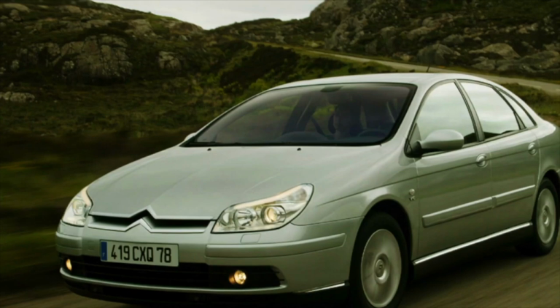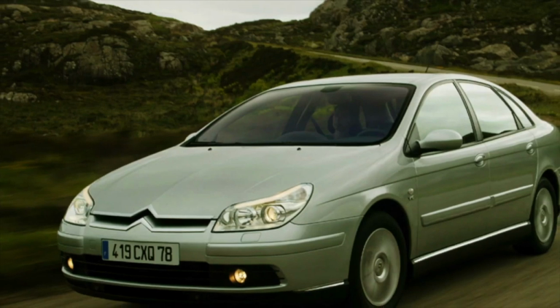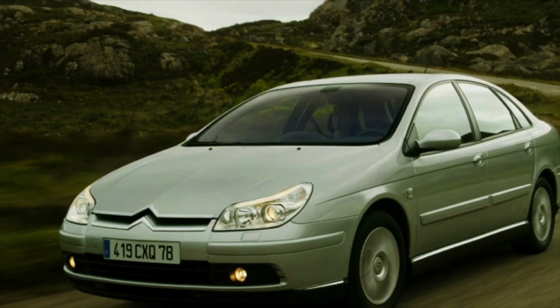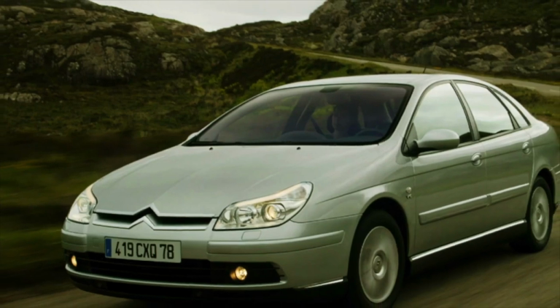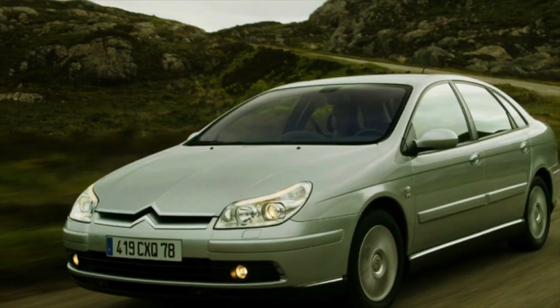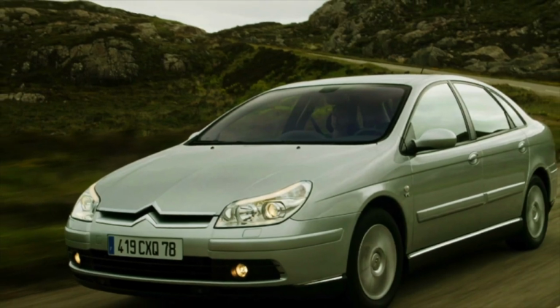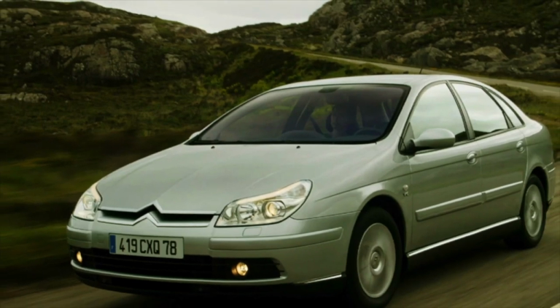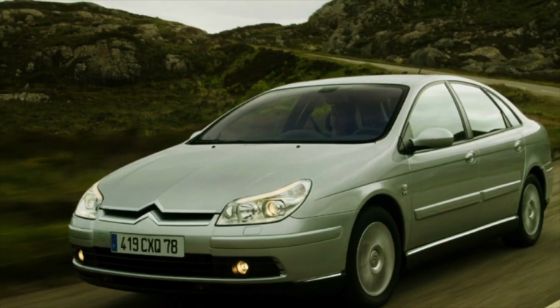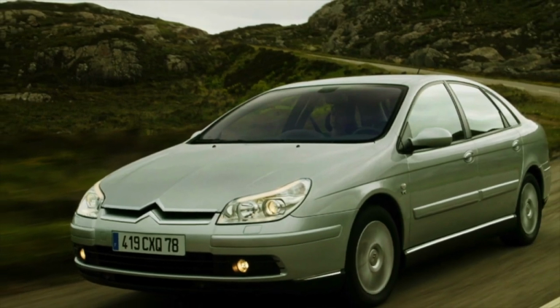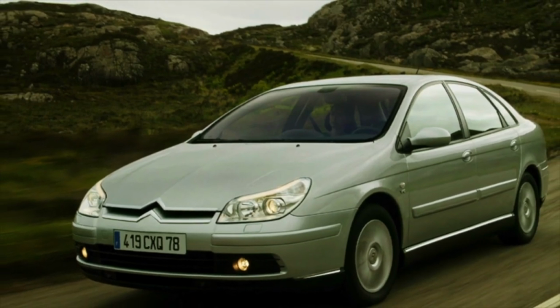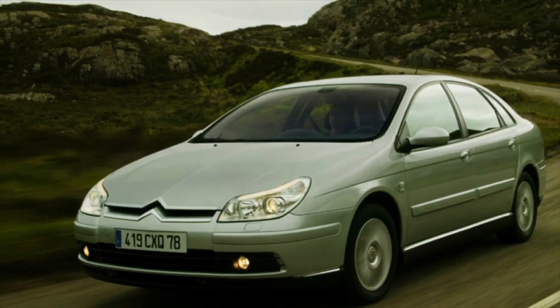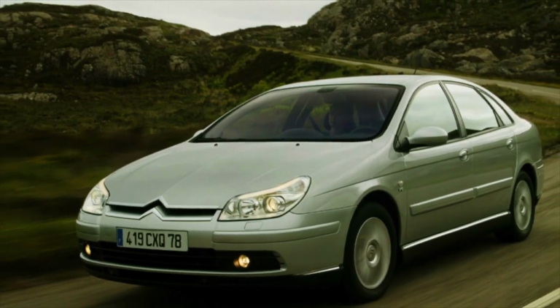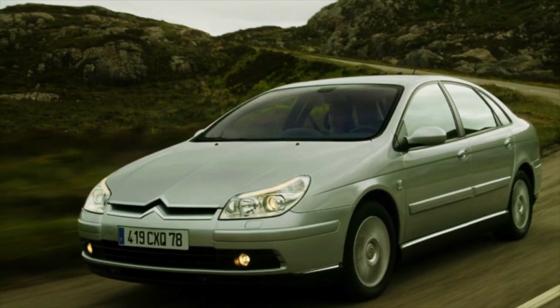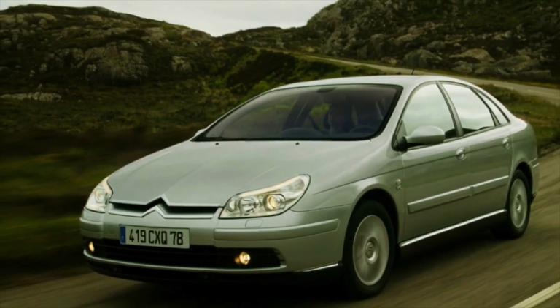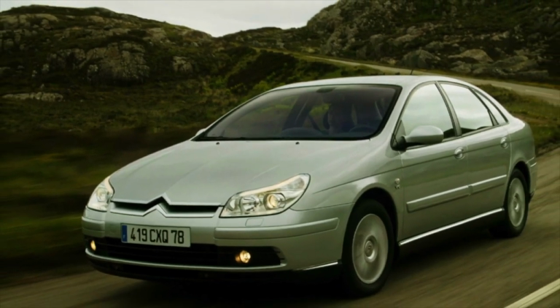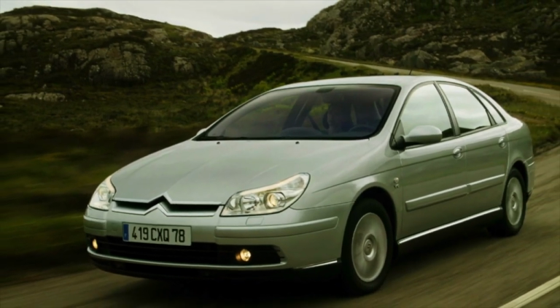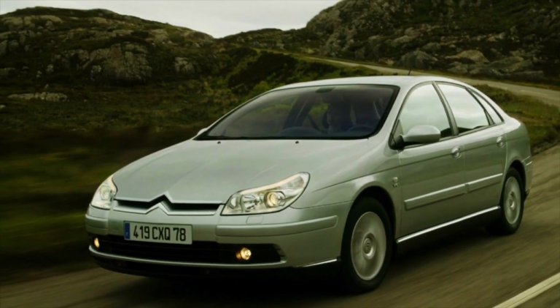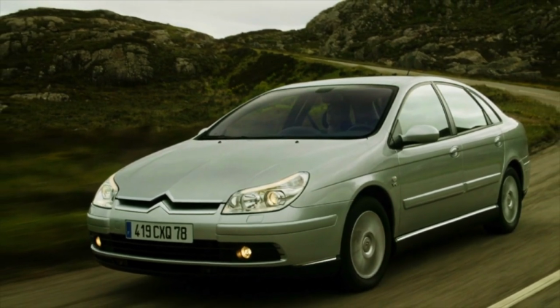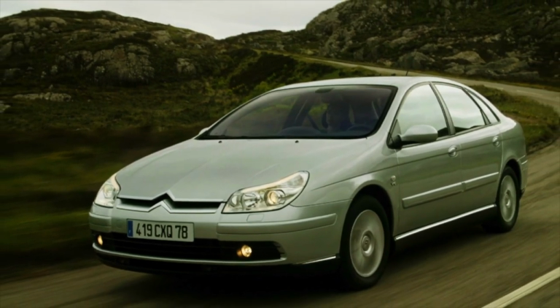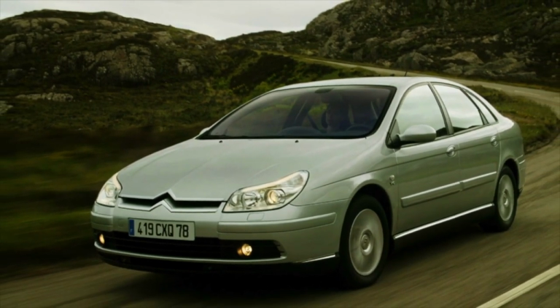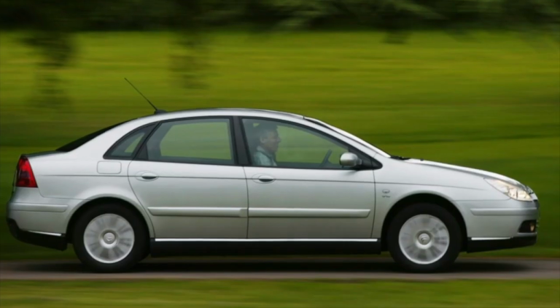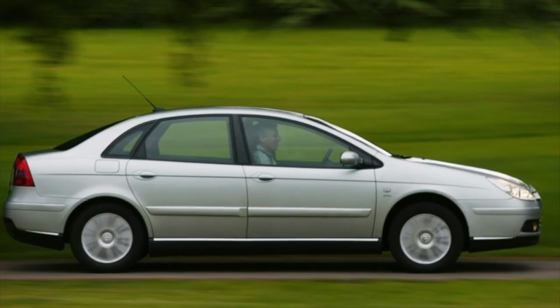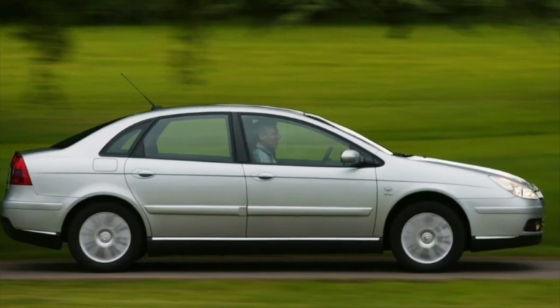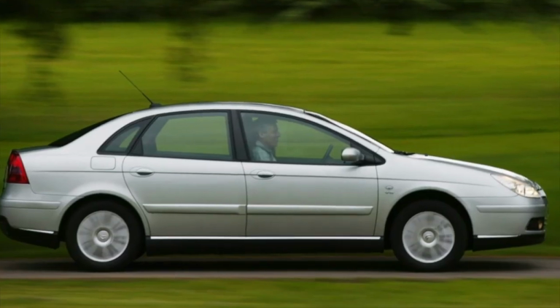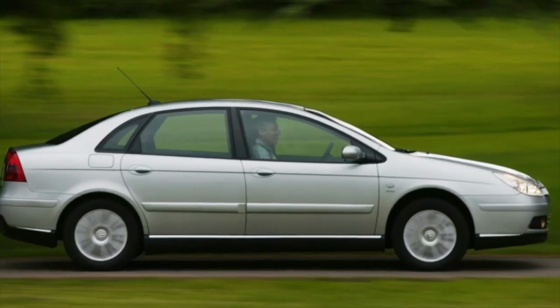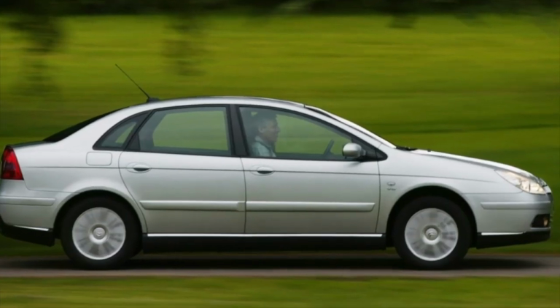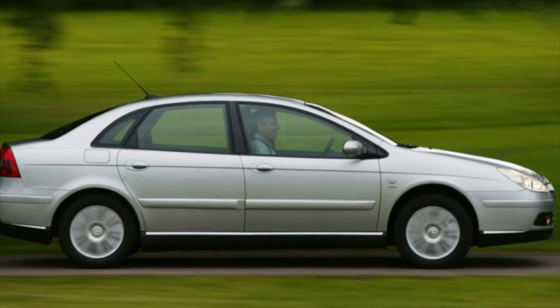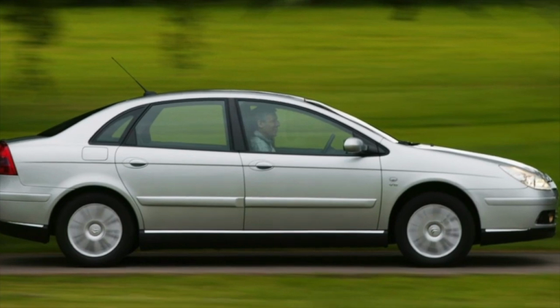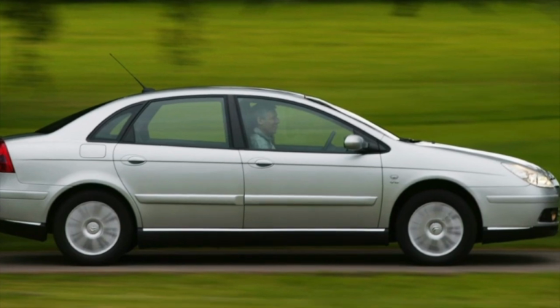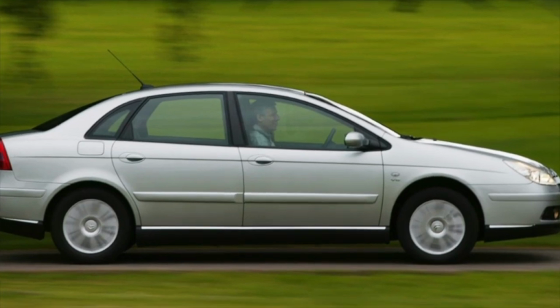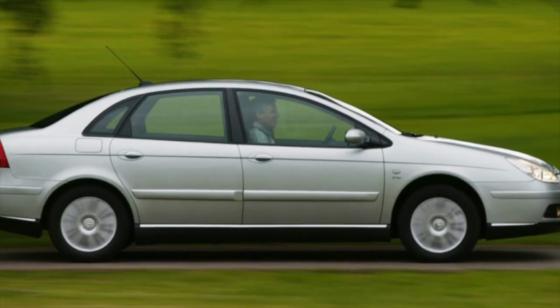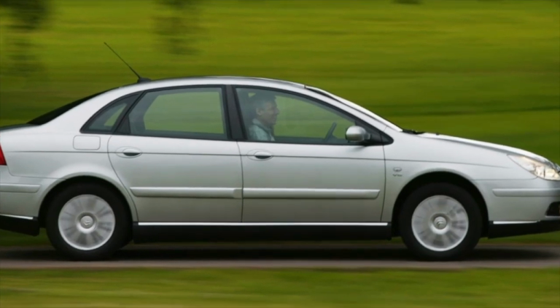Greetings, dear friends! I present to your attention the most common malfunctions and breakdowns that occur on the Citroën C5.